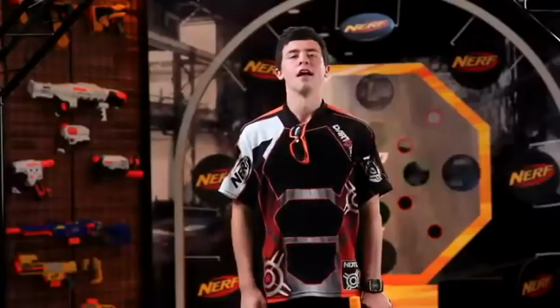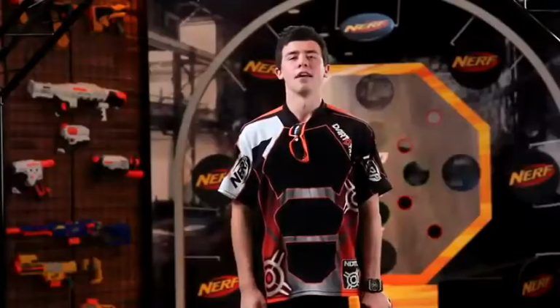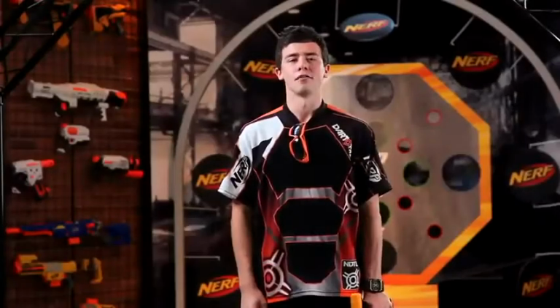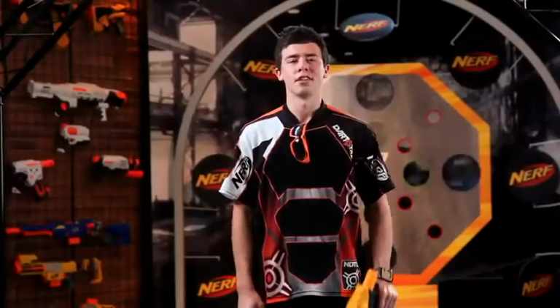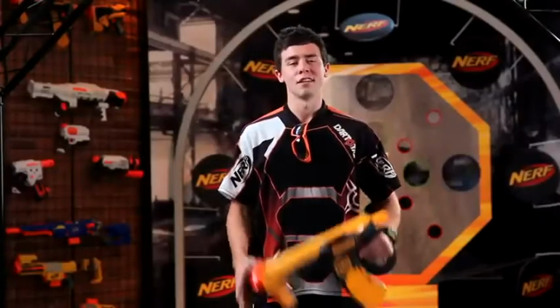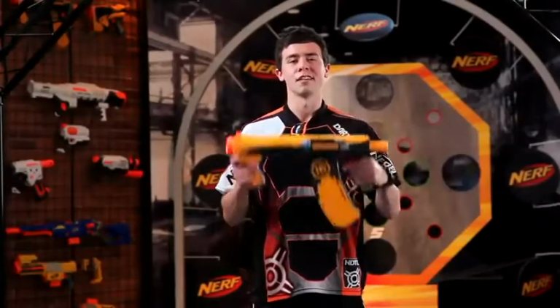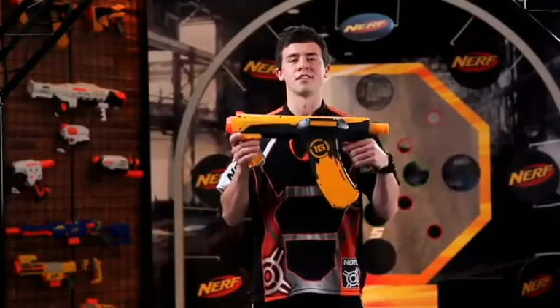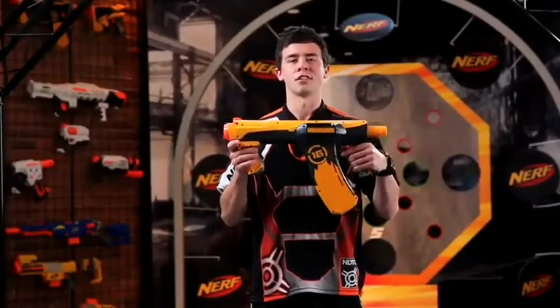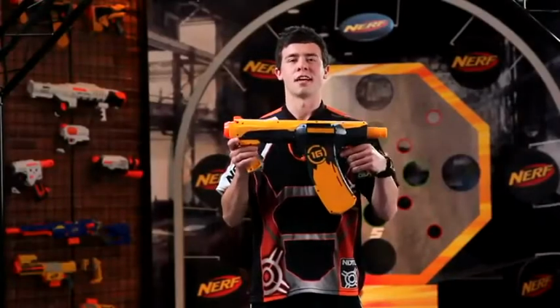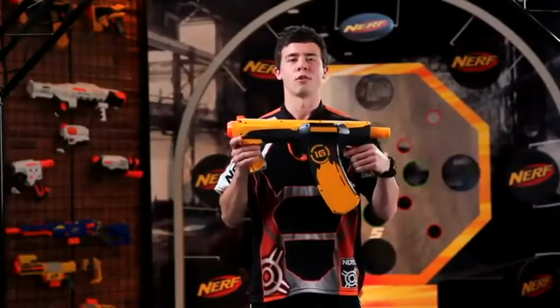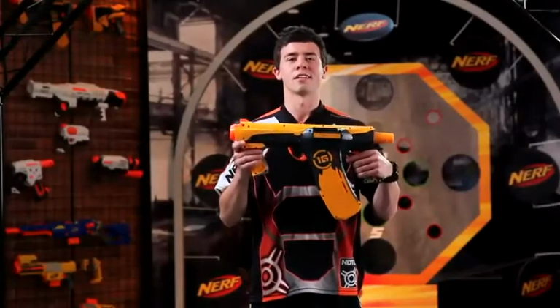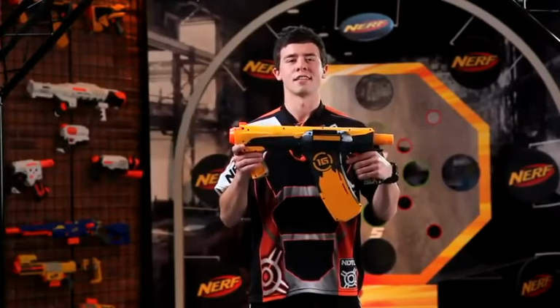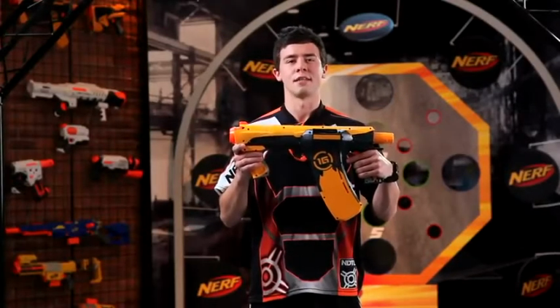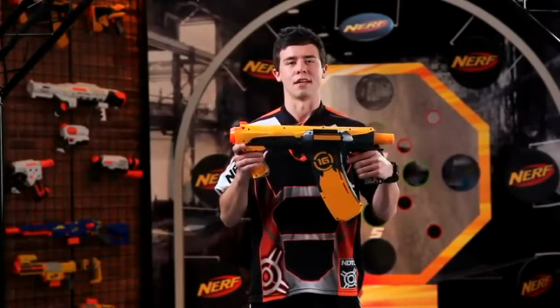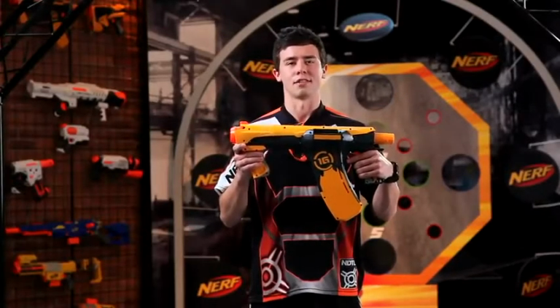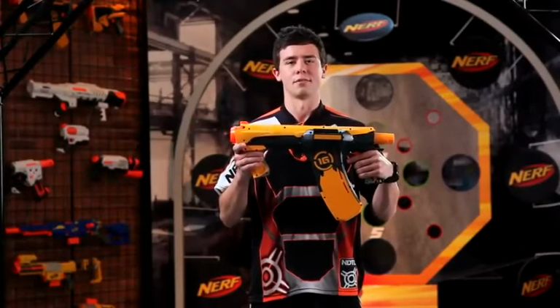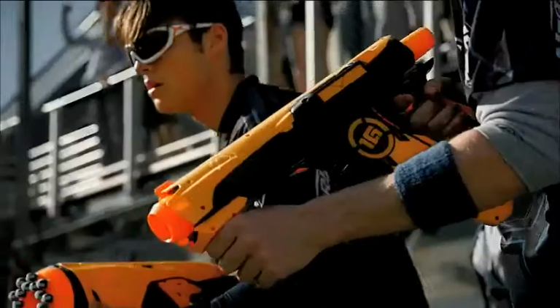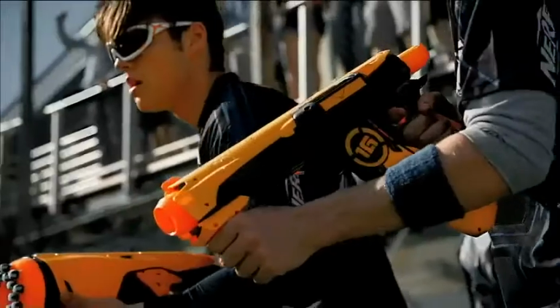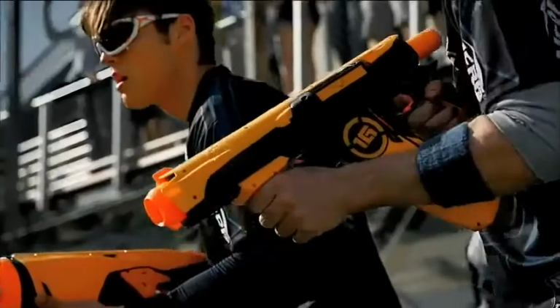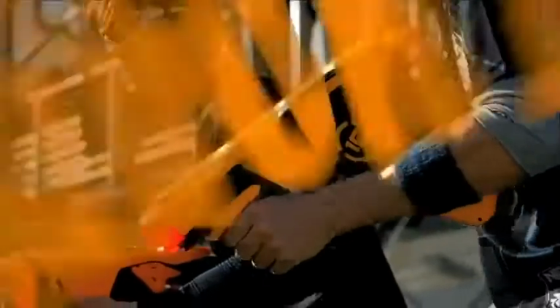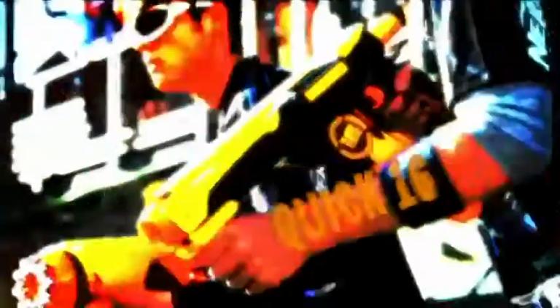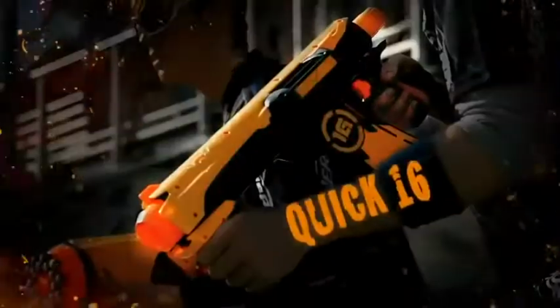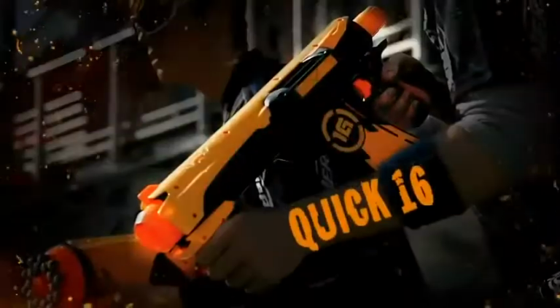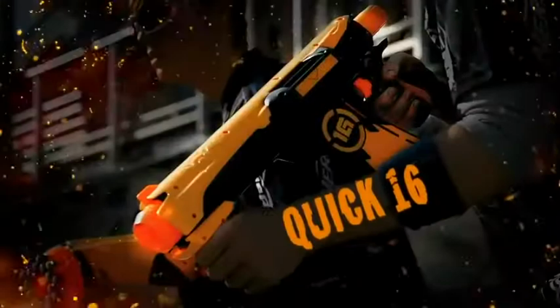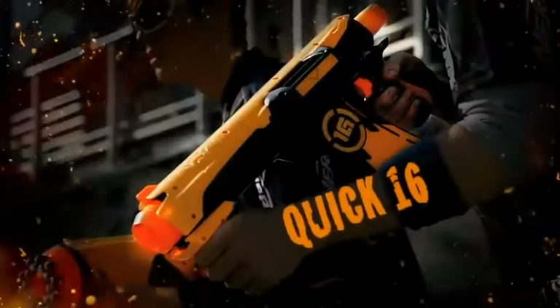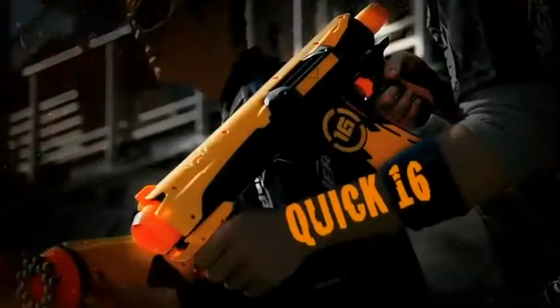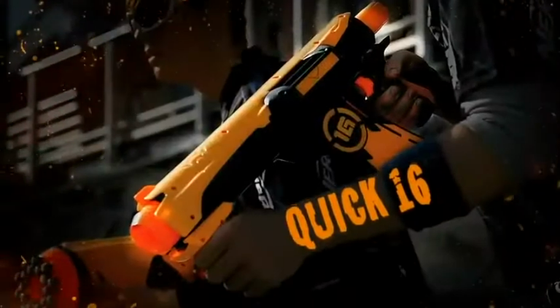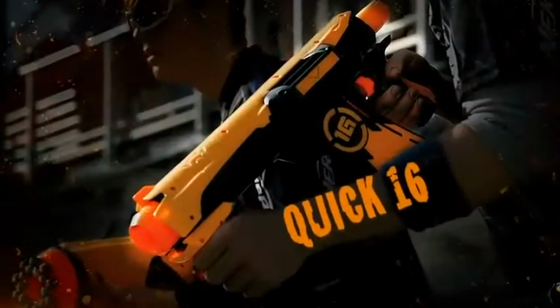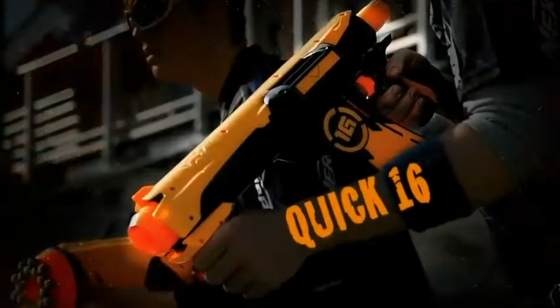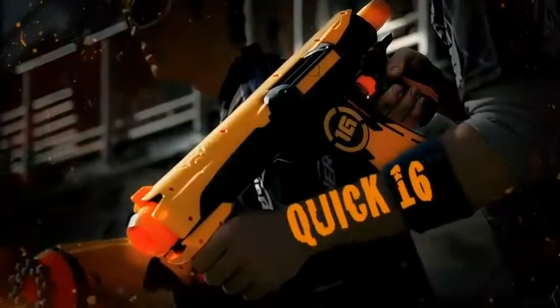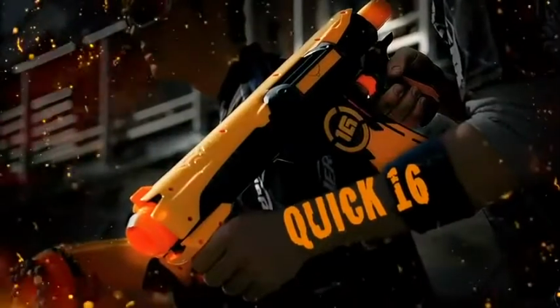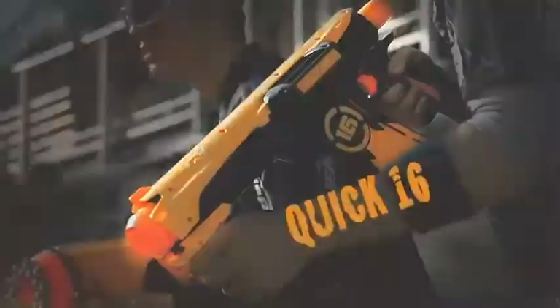Hey Nerf Nation, this is the Dart Tag Quick 16 Blaster. This is the blaster you want to overpower your competition with rapid fire.